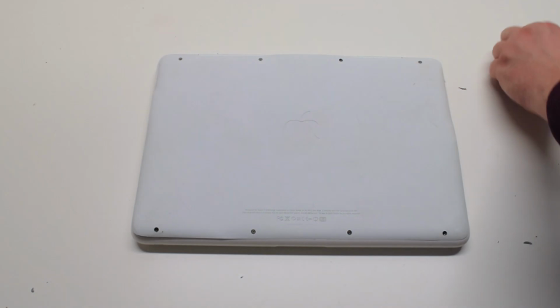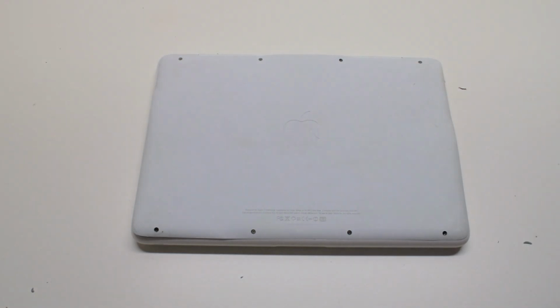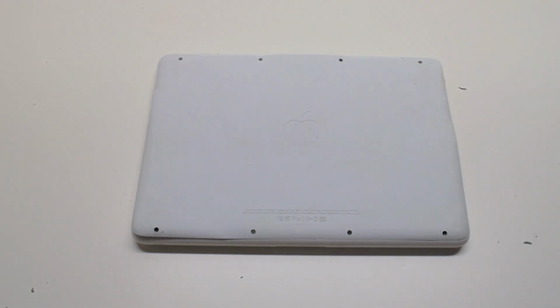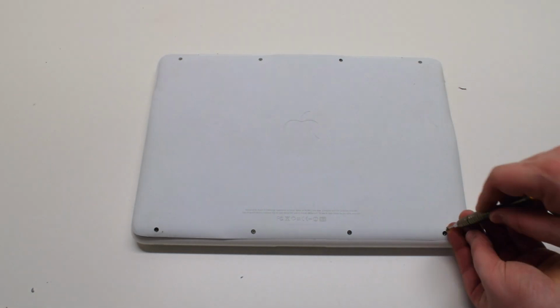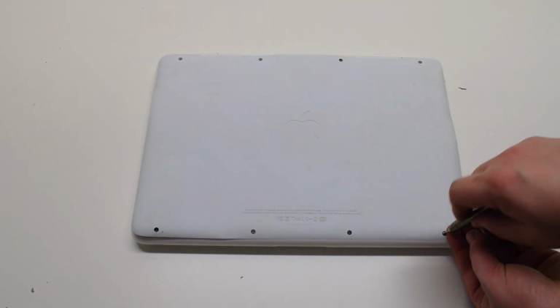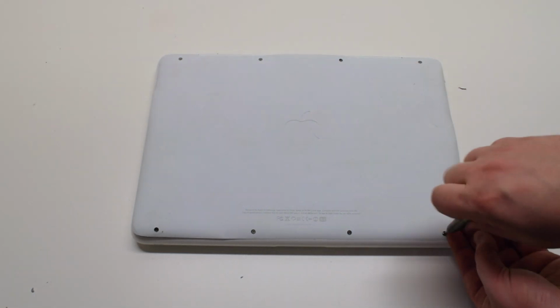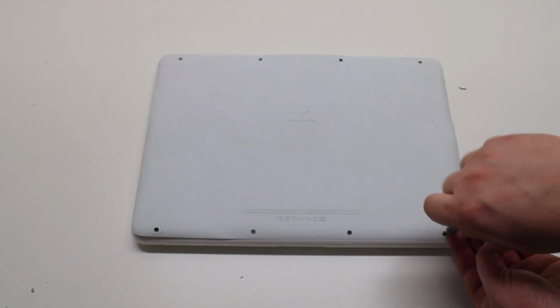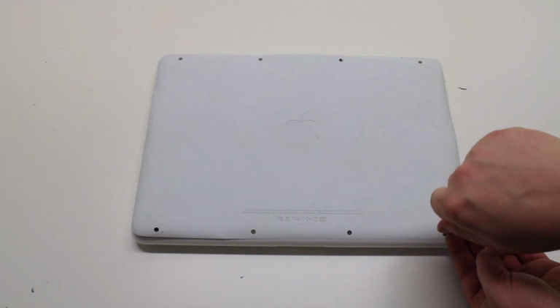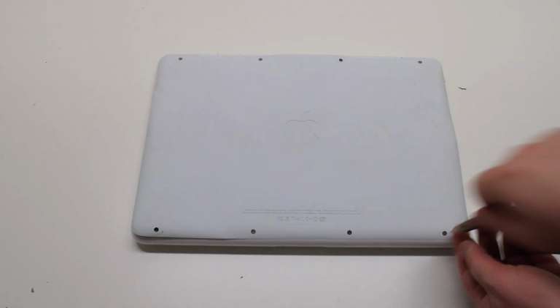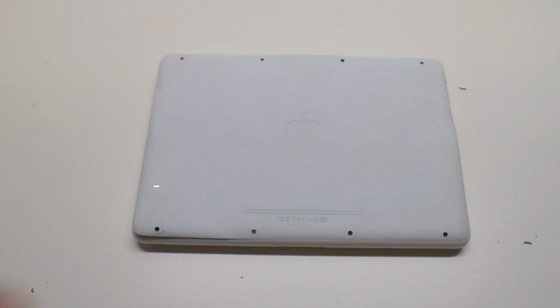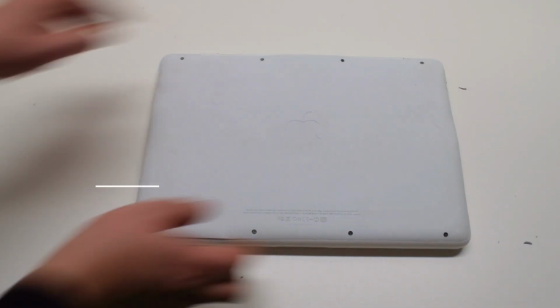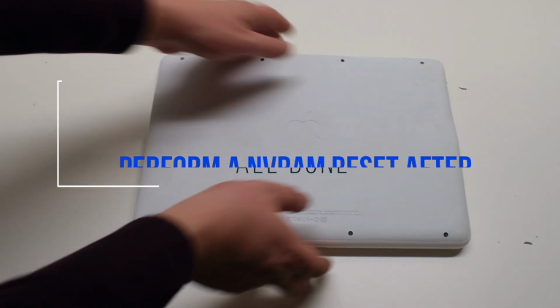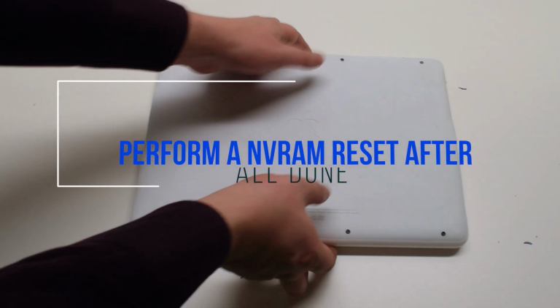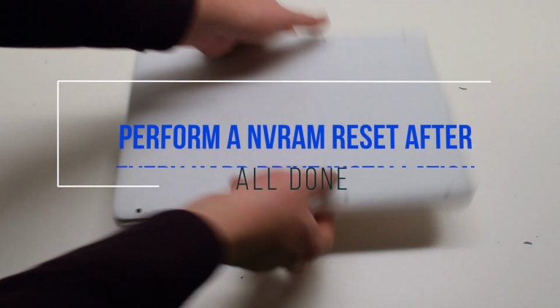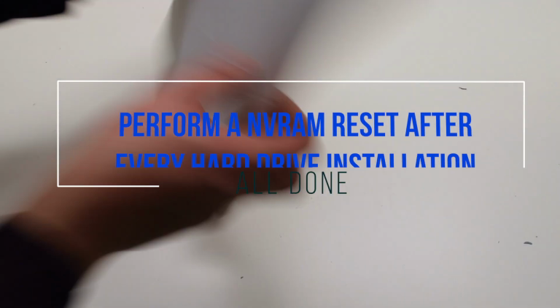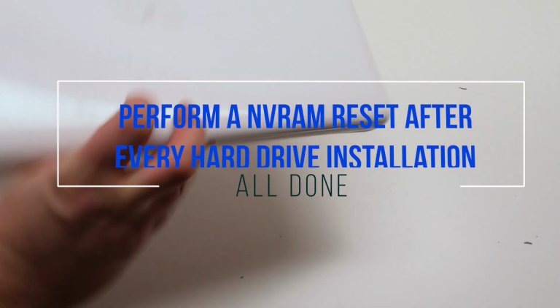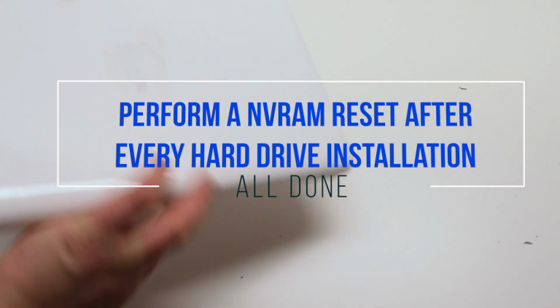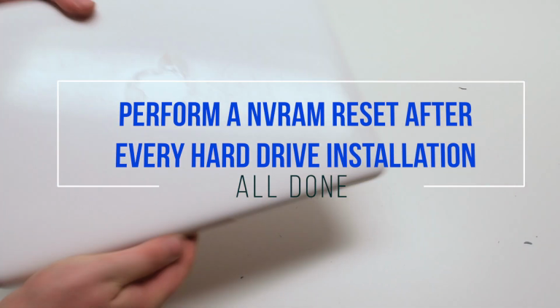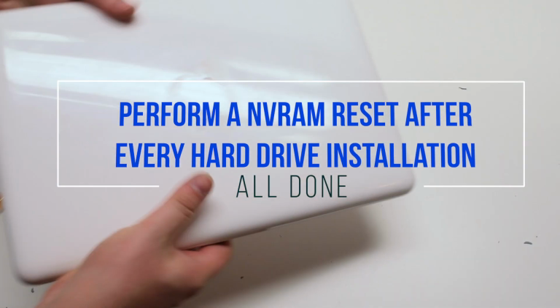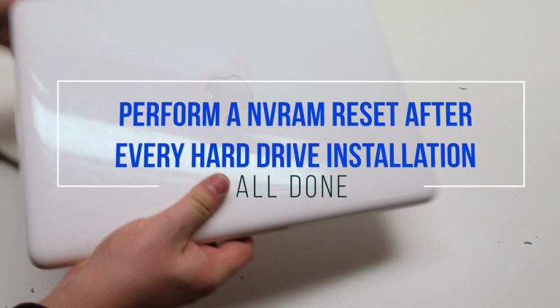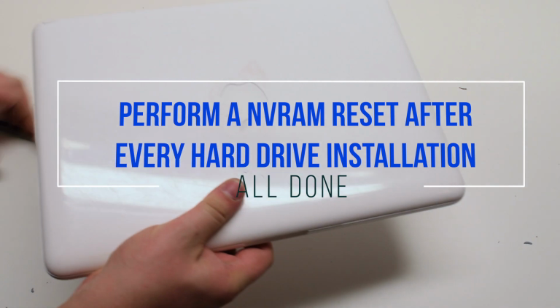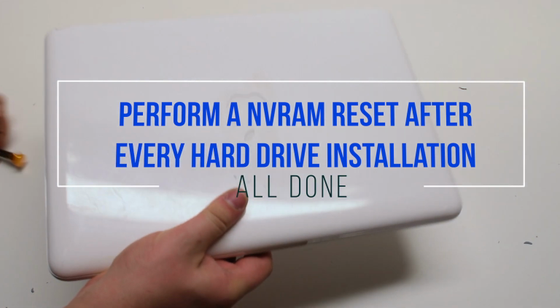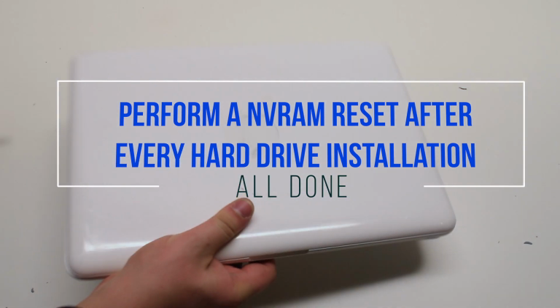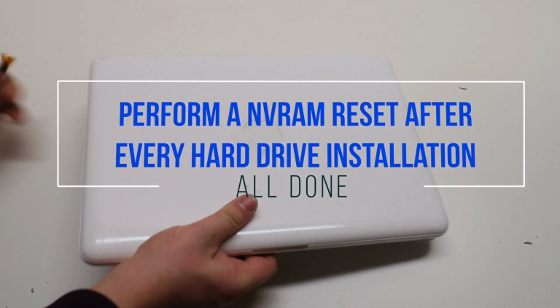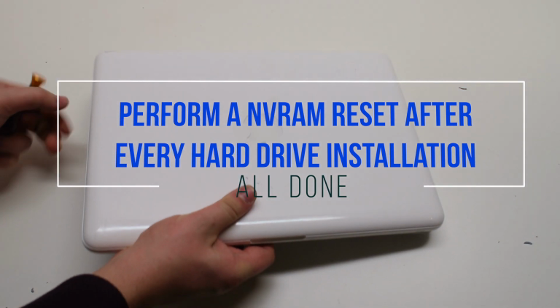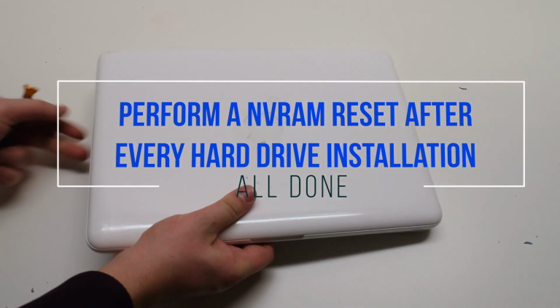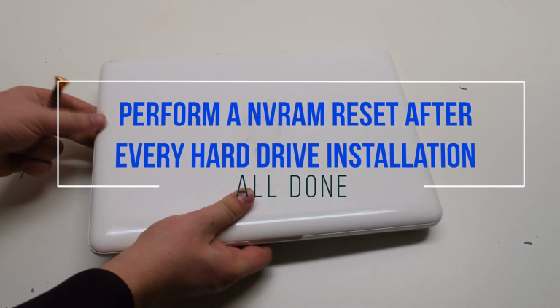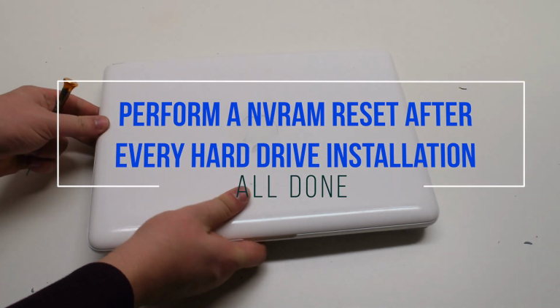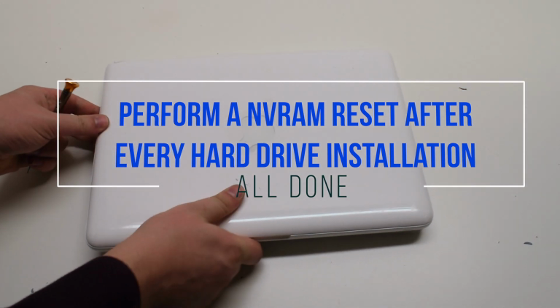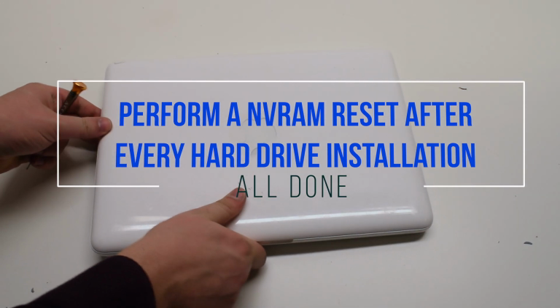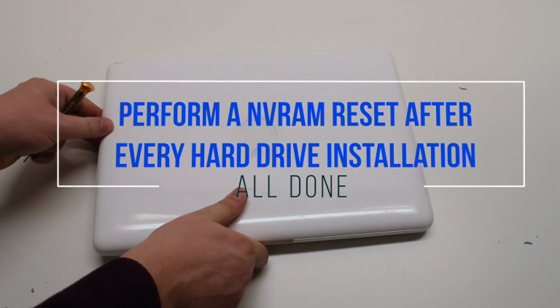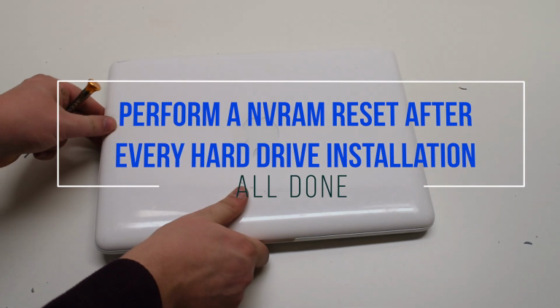Please perform an NV RAM reset after every hard drive installation.